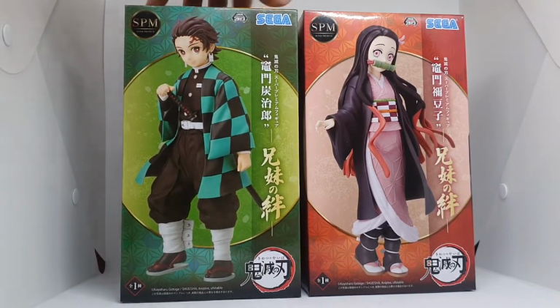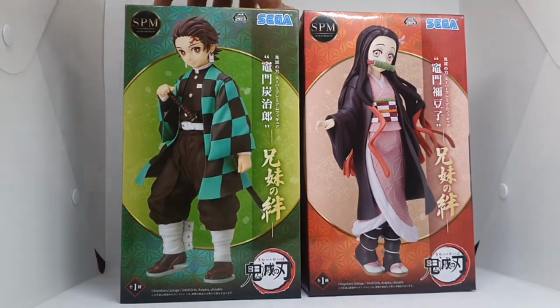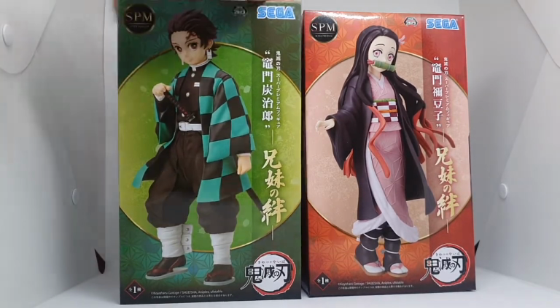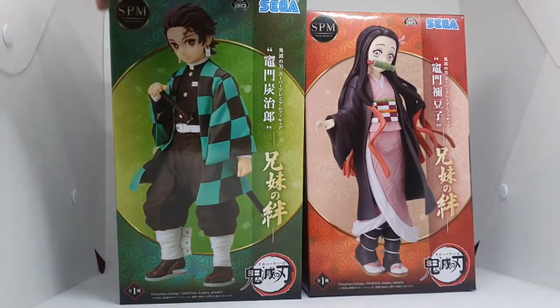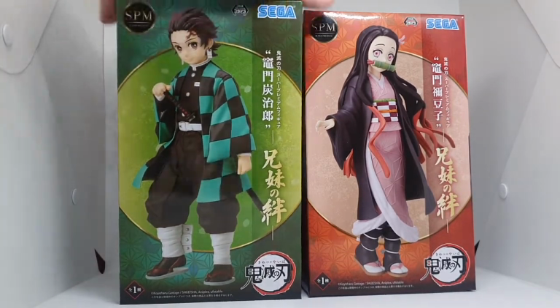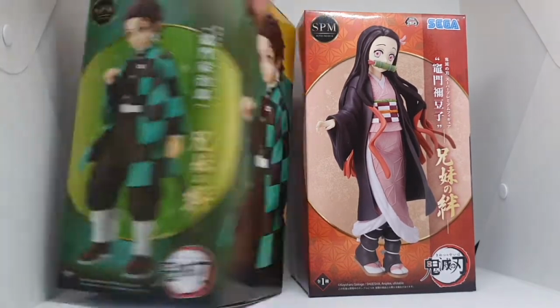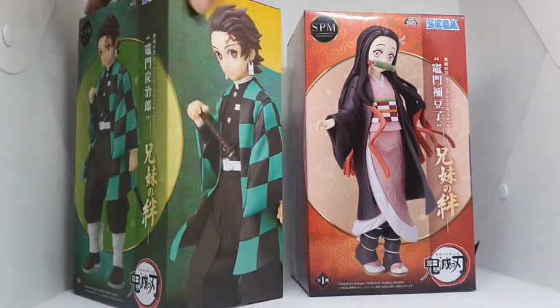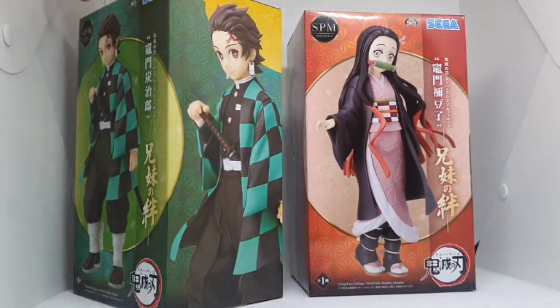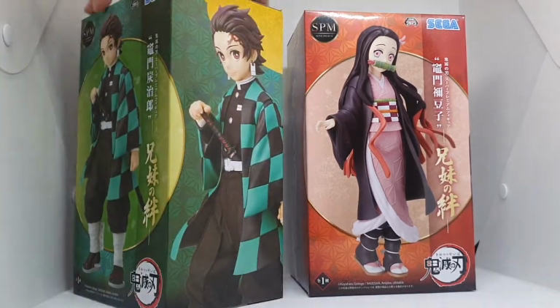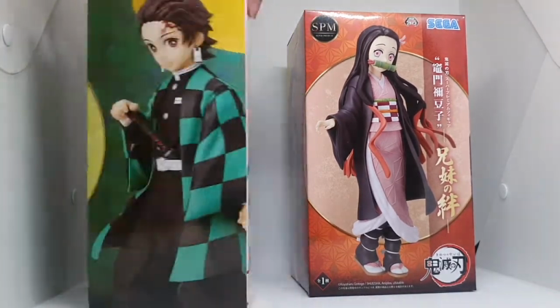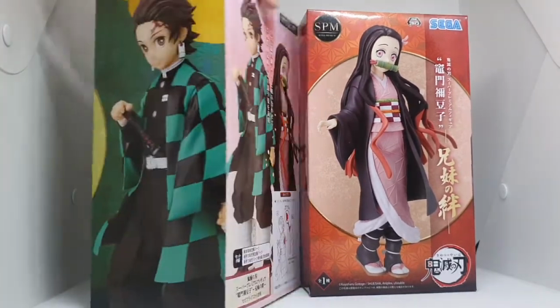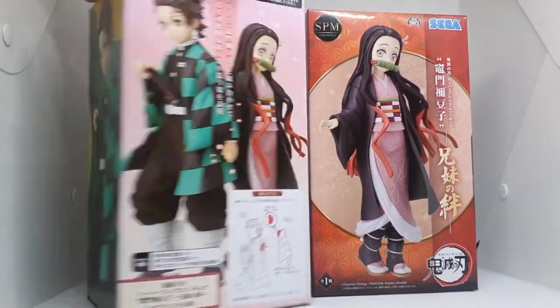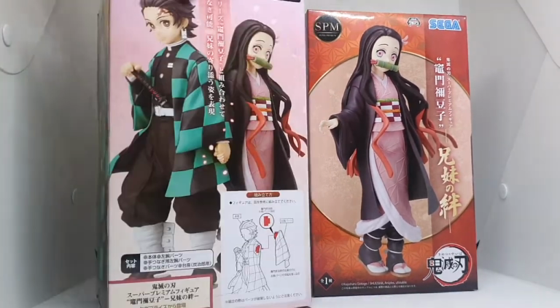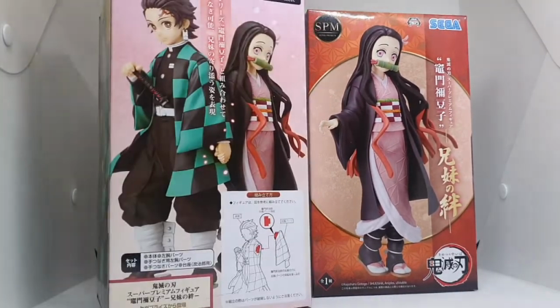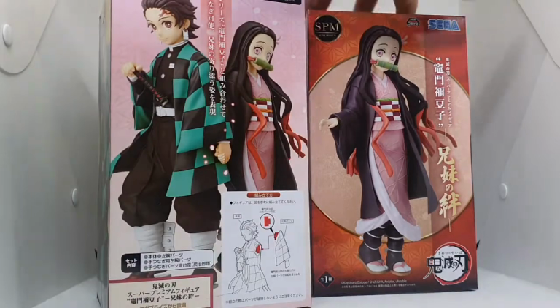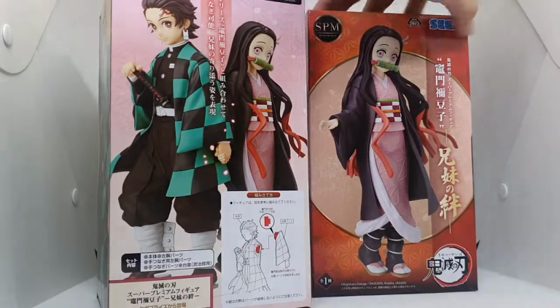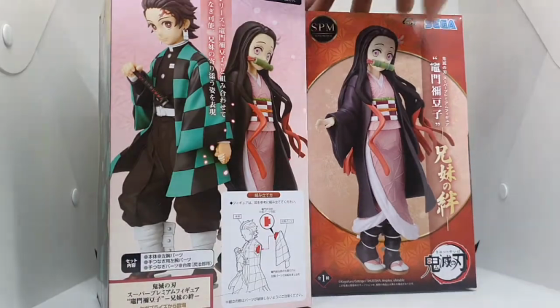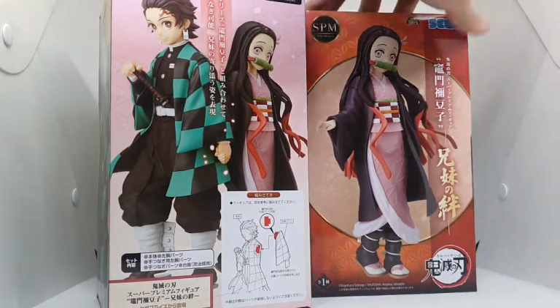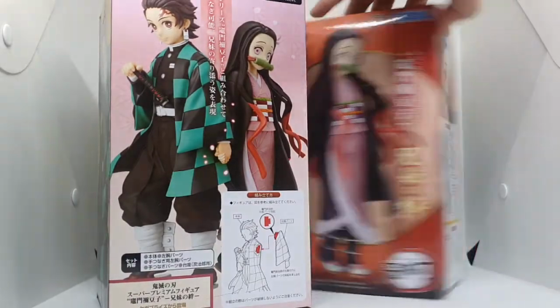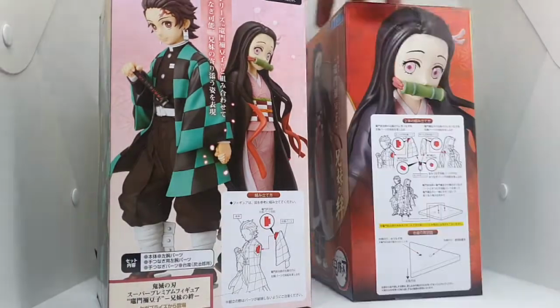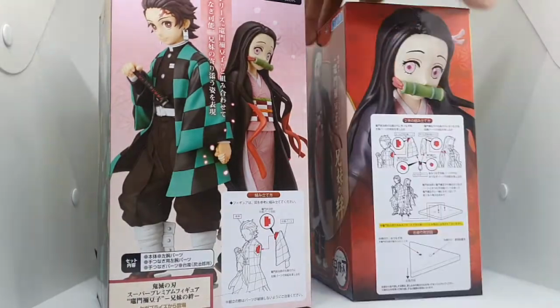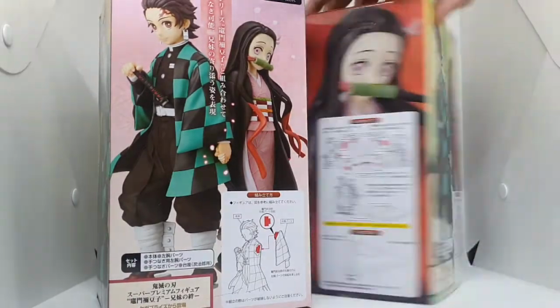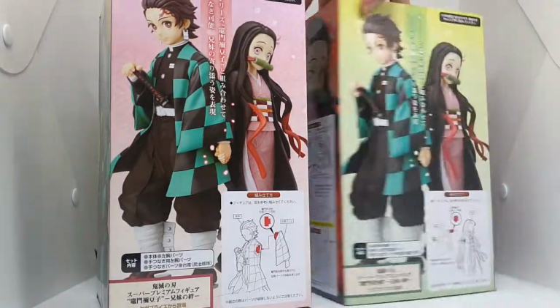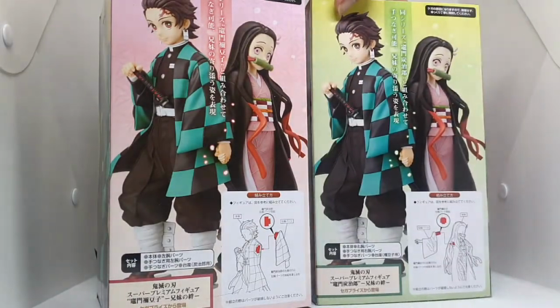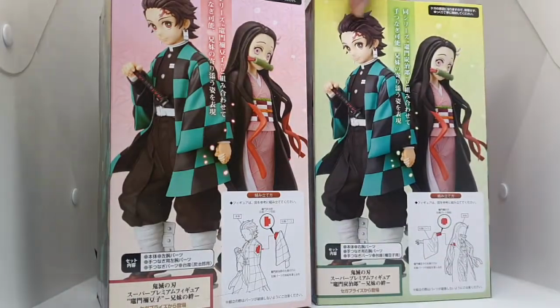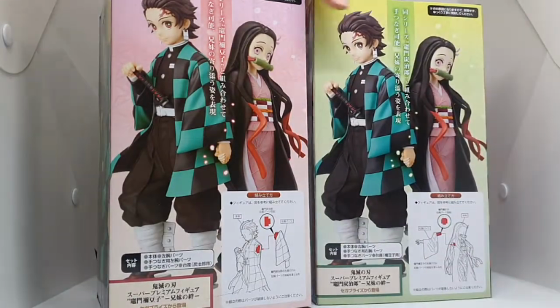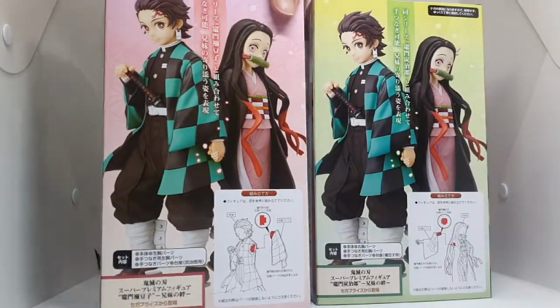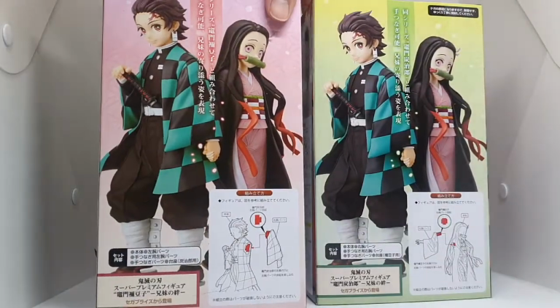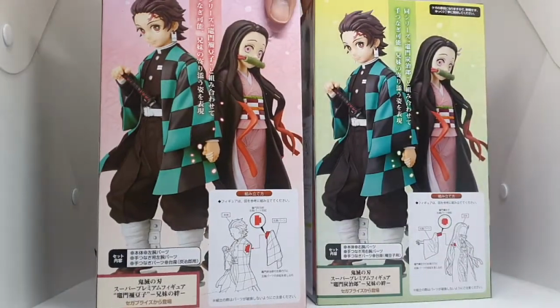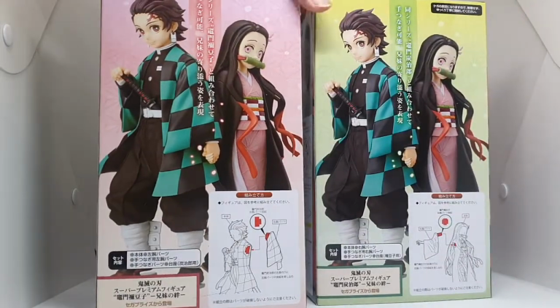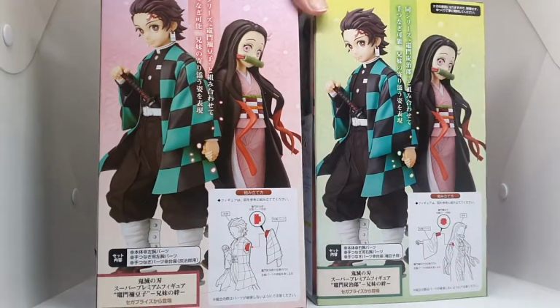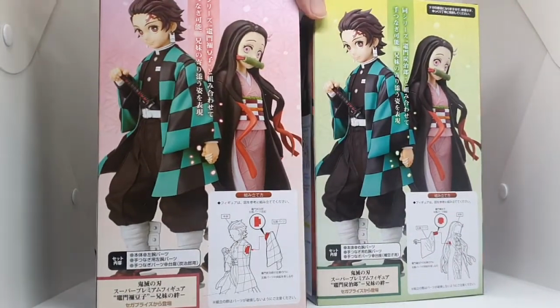Alright, here's the box. It's a fake box. Let's open them up.